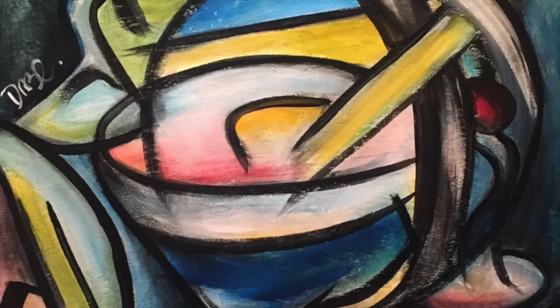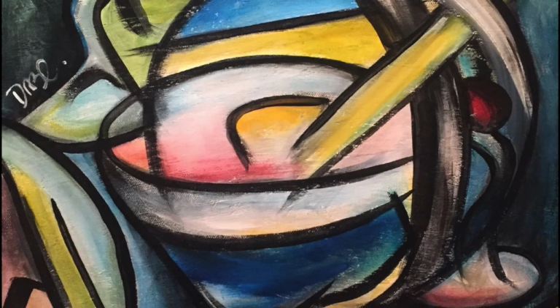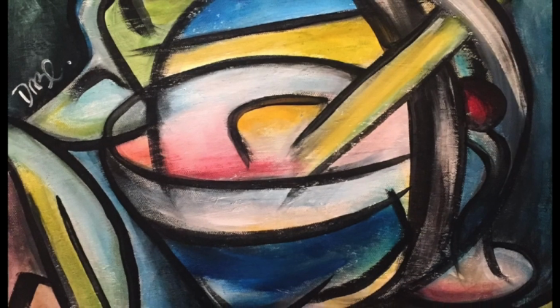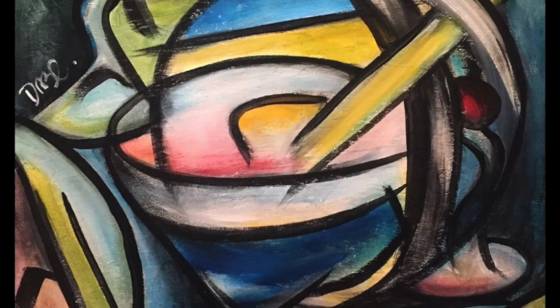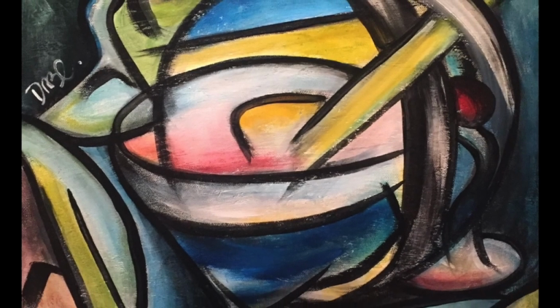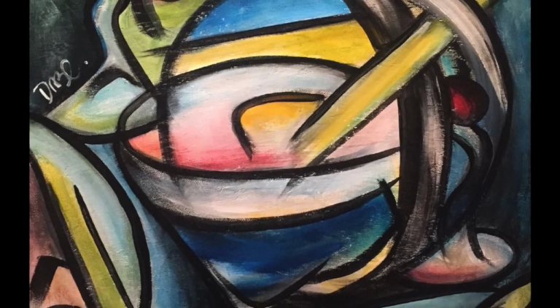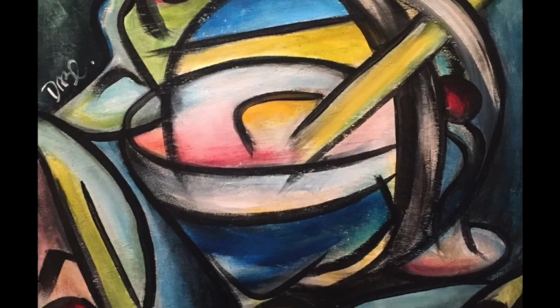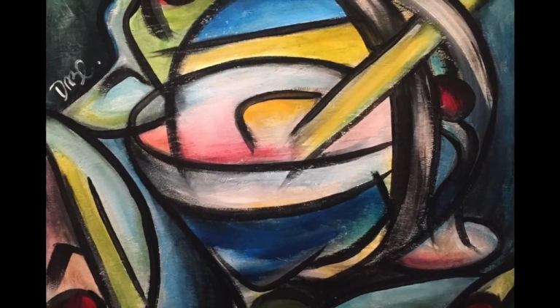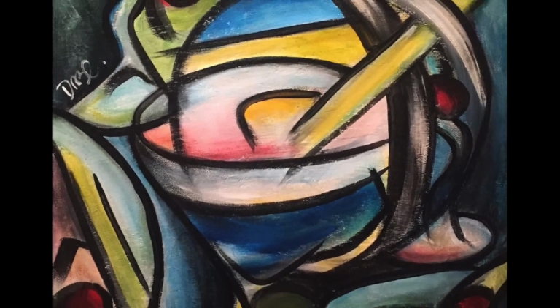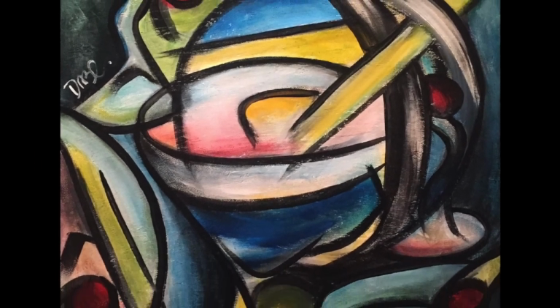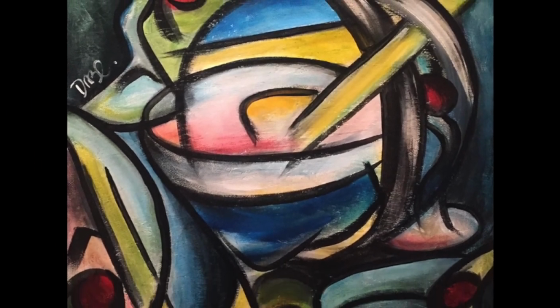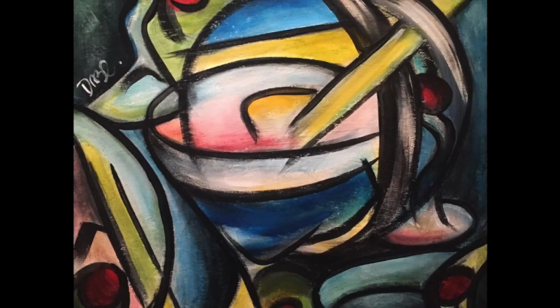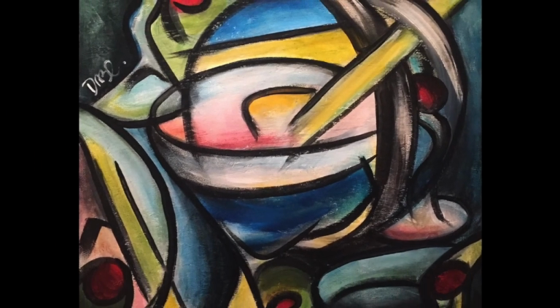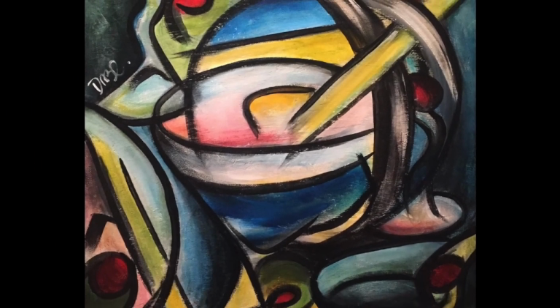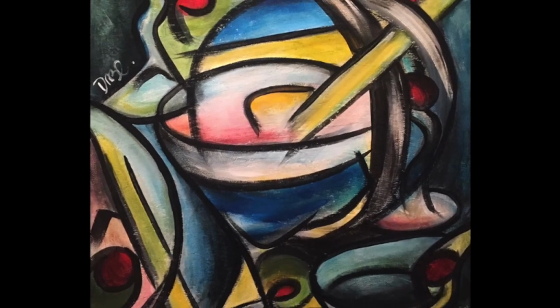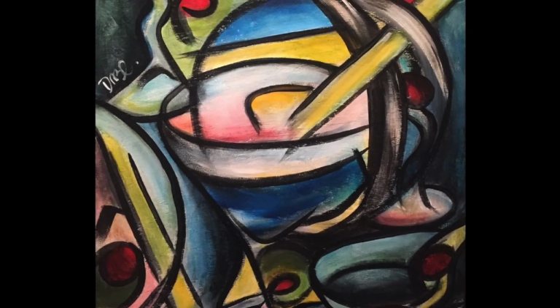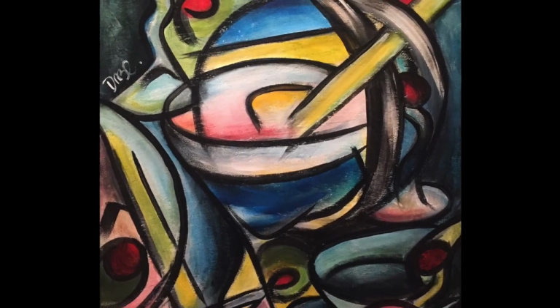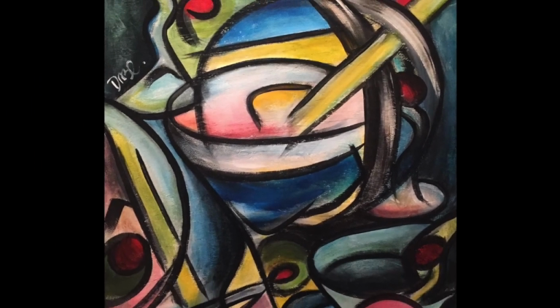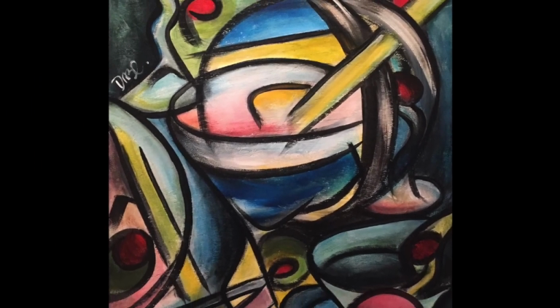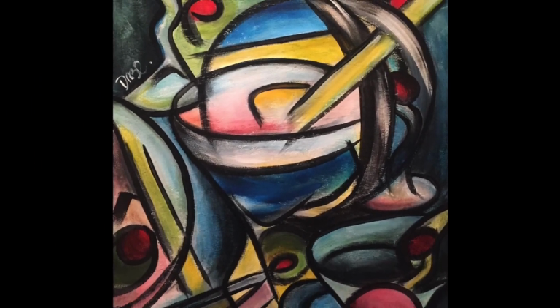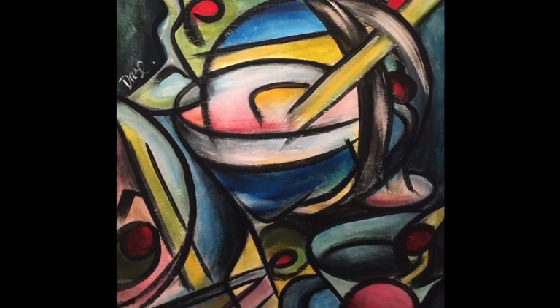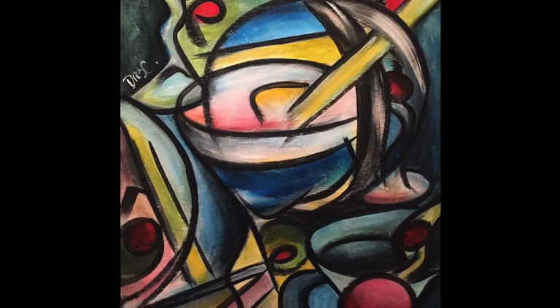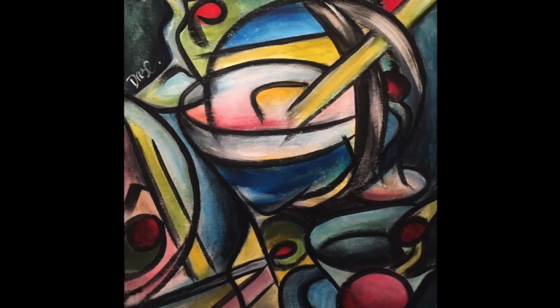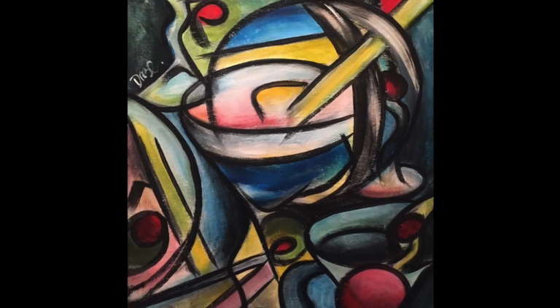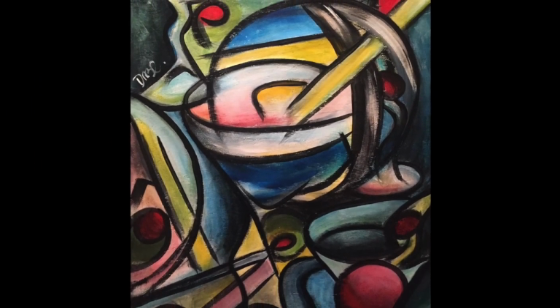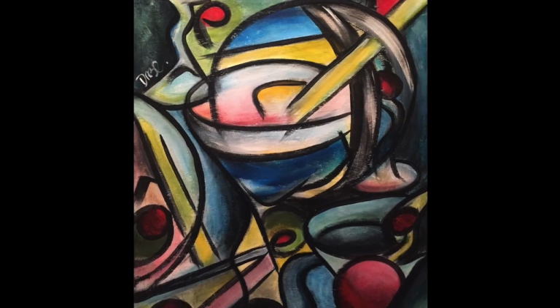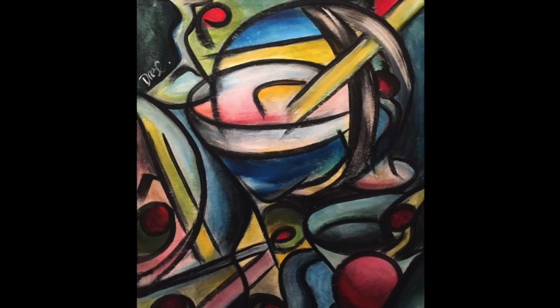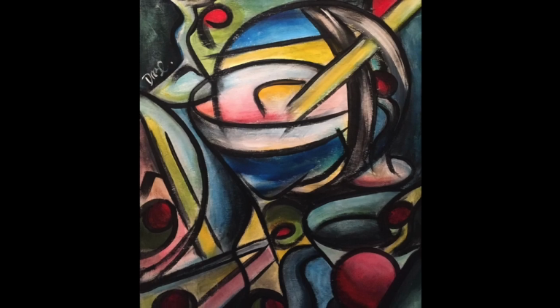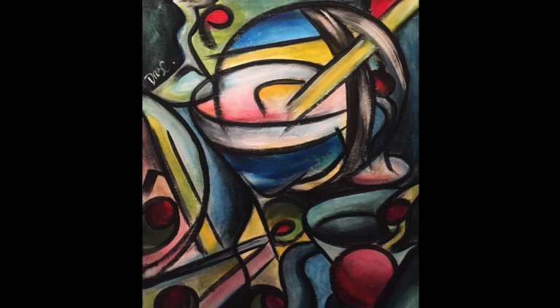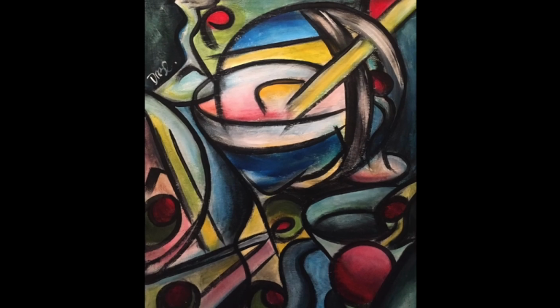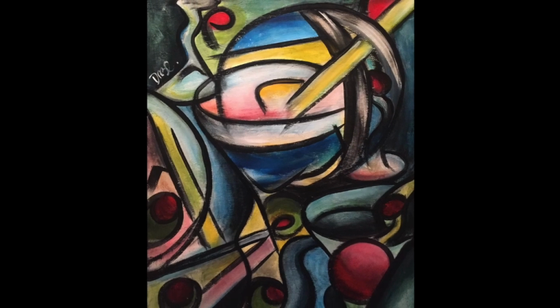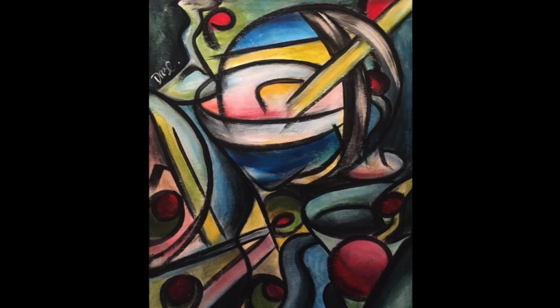Hi guys! Welcome! I wanted to do something different this week, so we're going to paint in the style of Picasso.